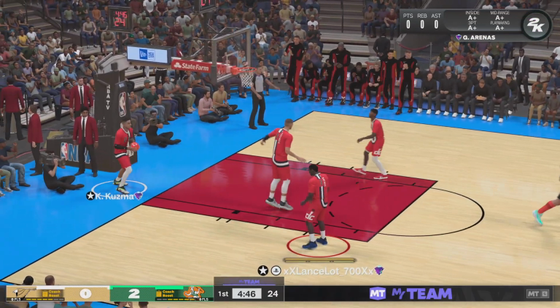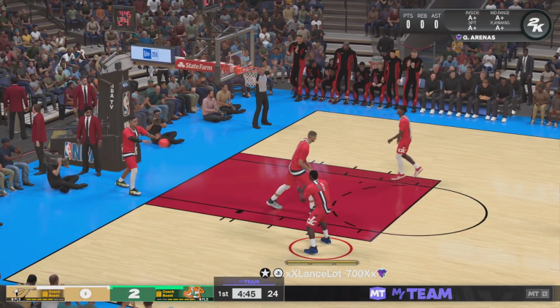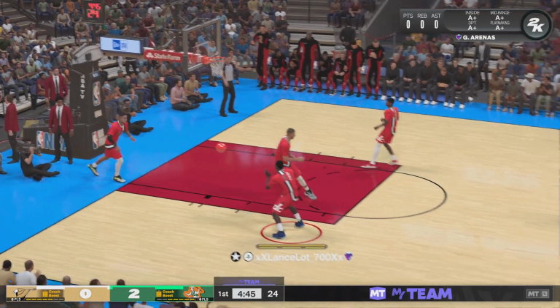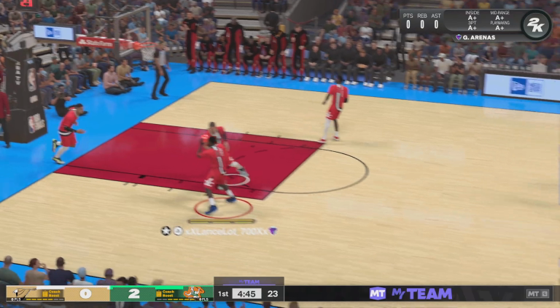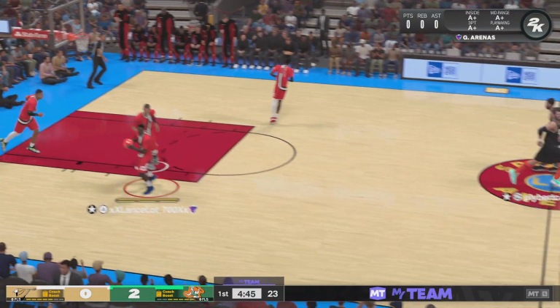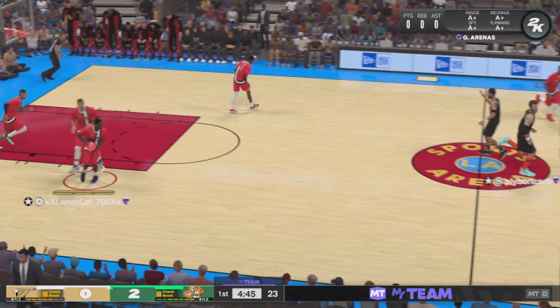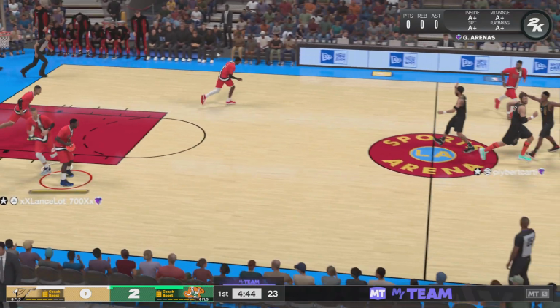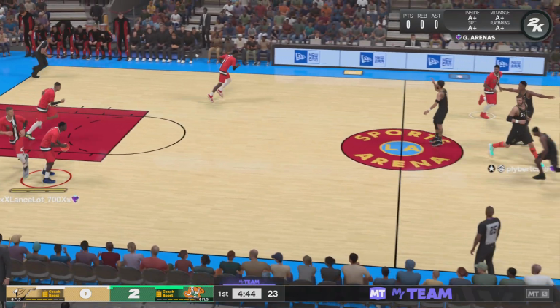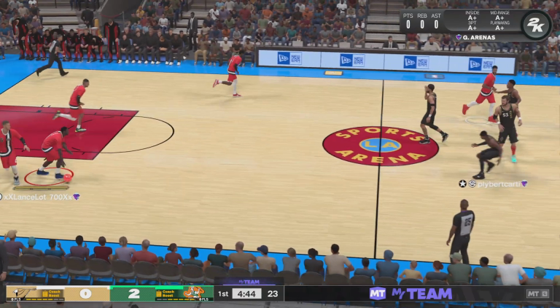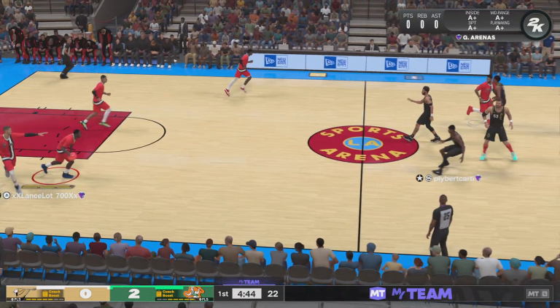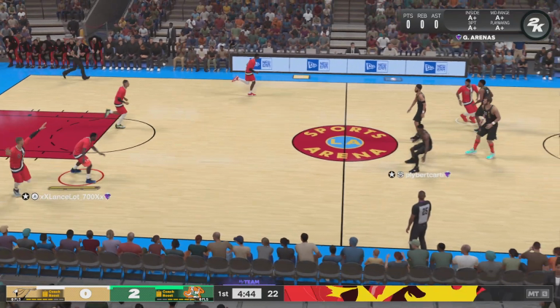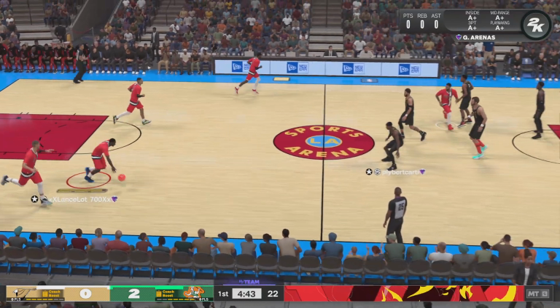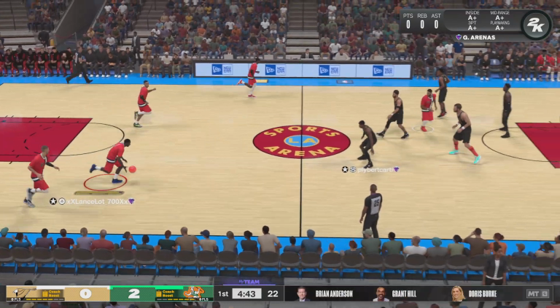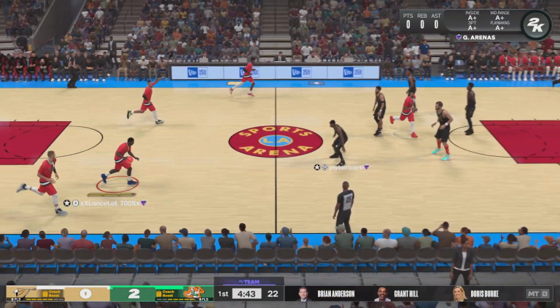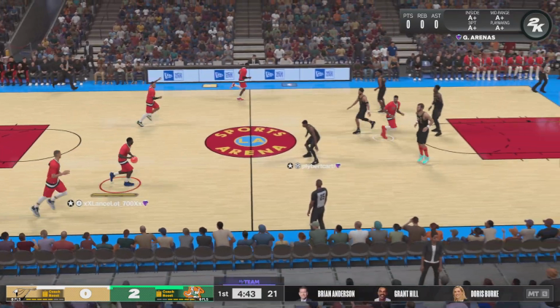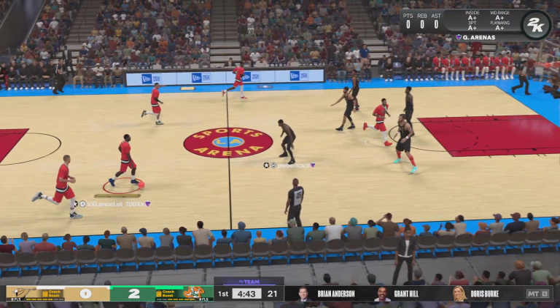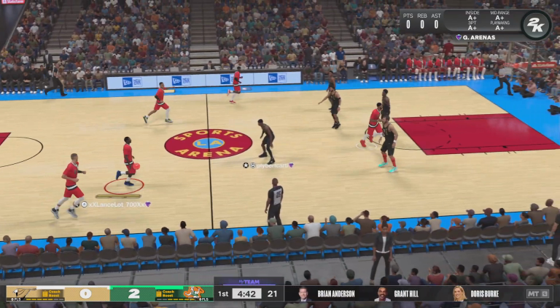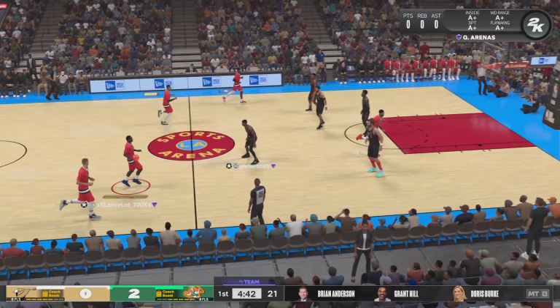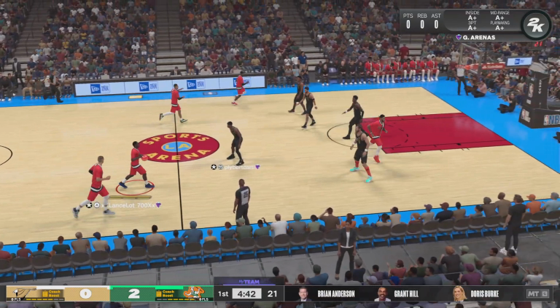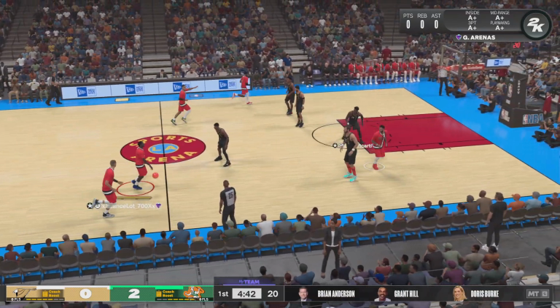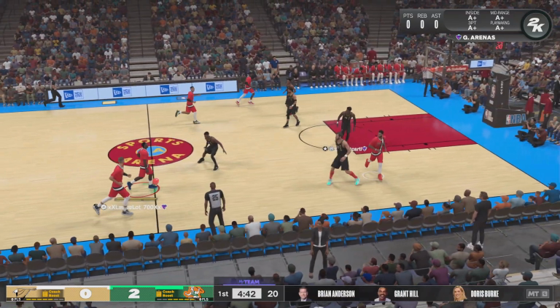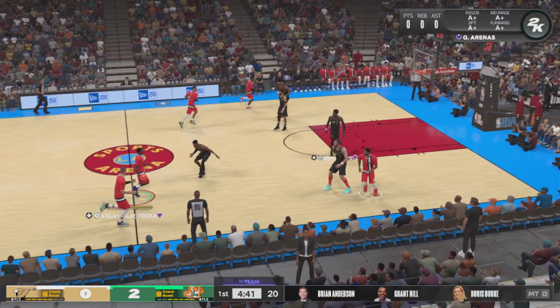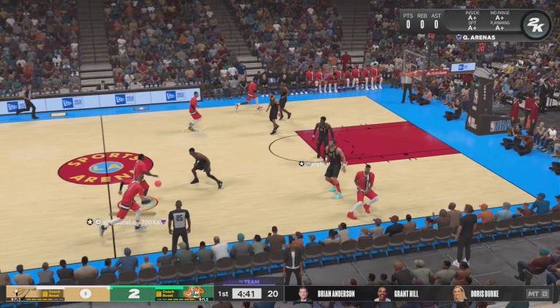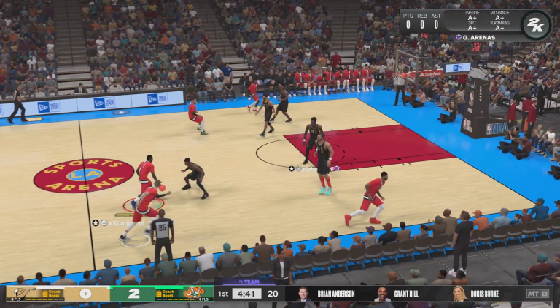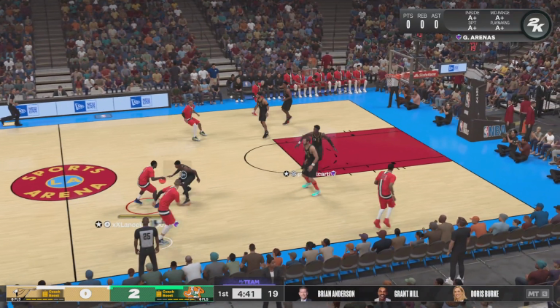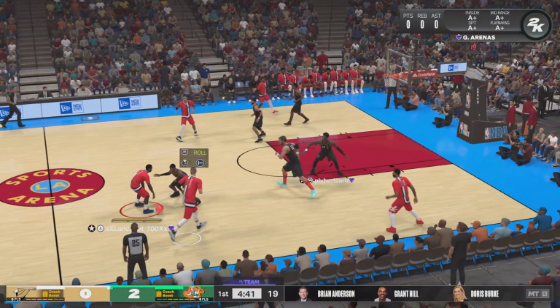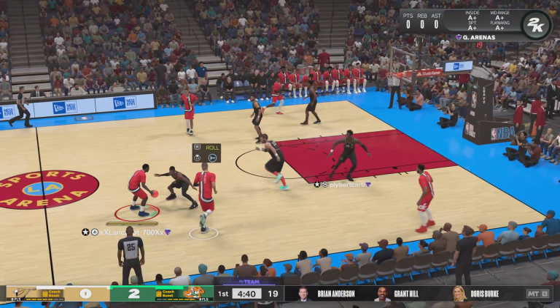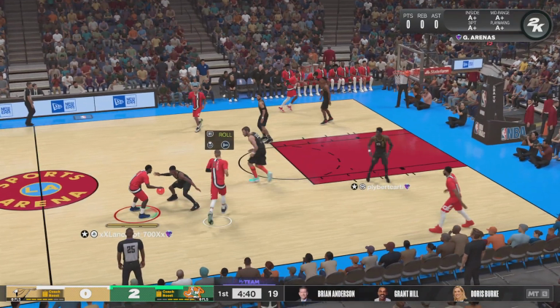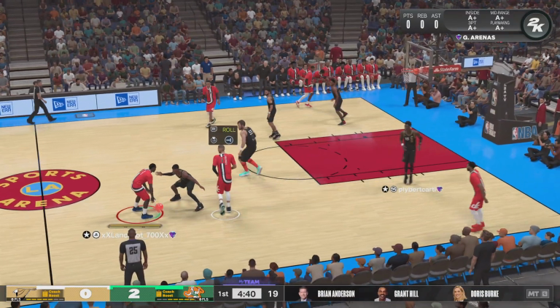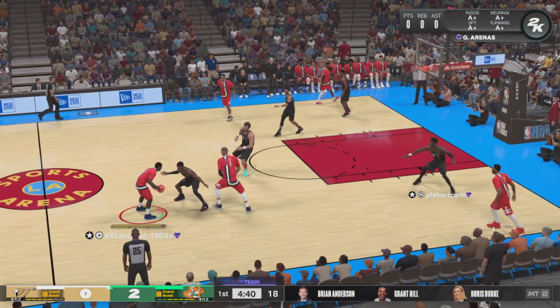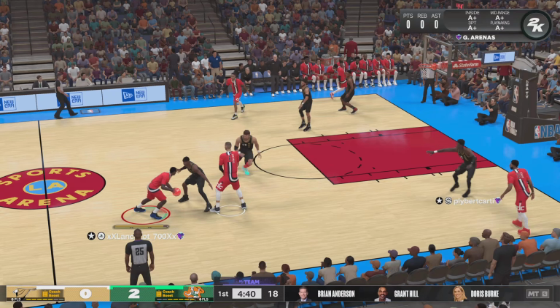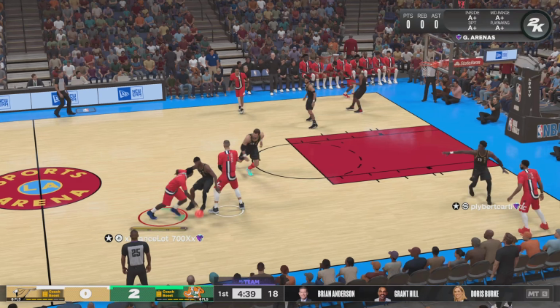We are talking about a 6'6 point guard. Shea has got a great view of the floor — what an easy pass.